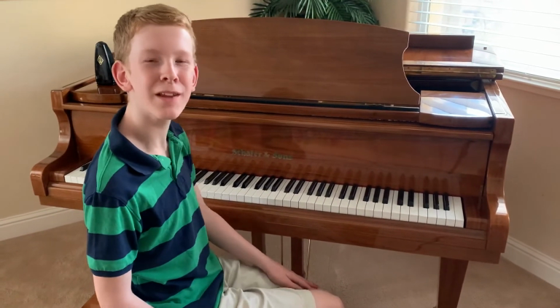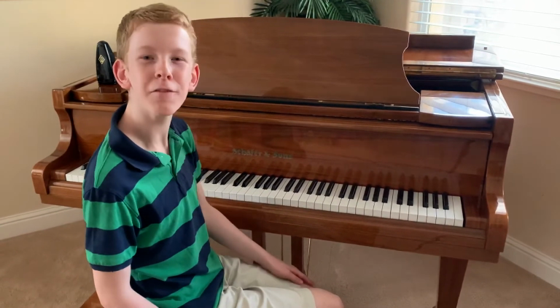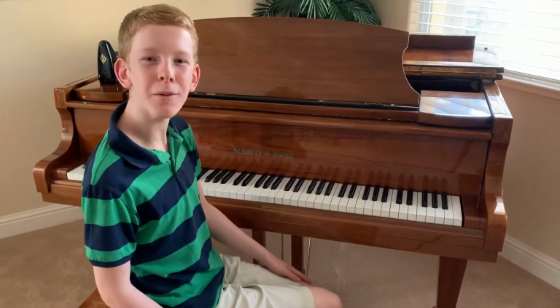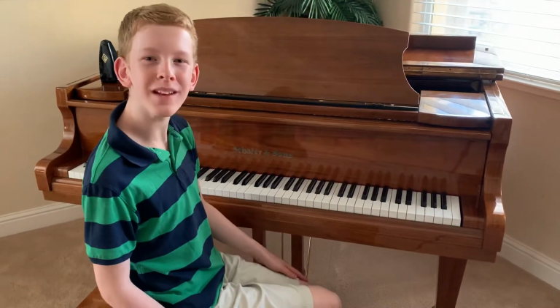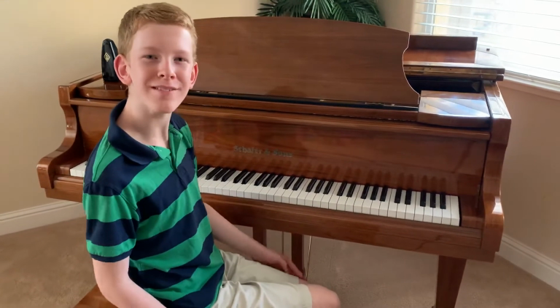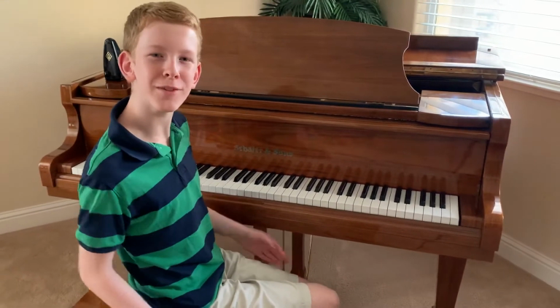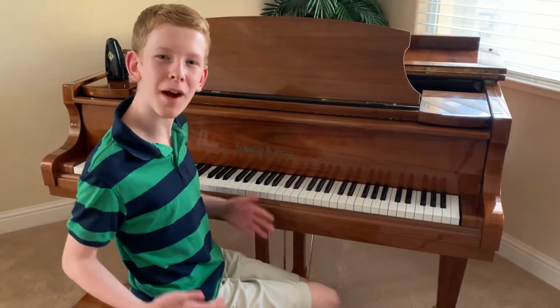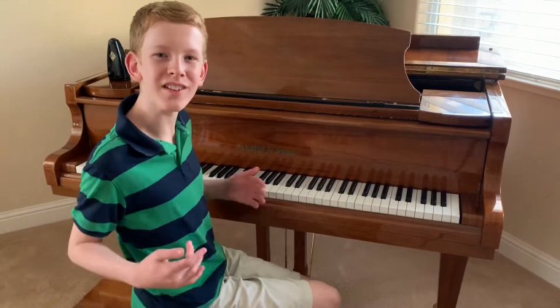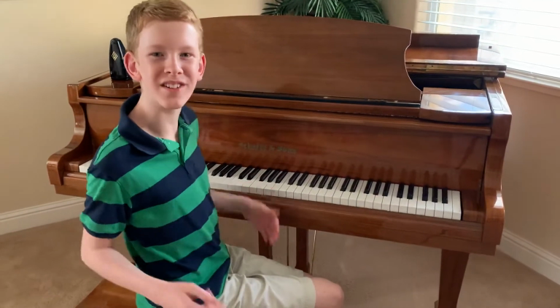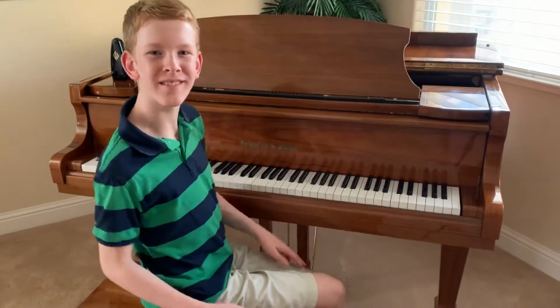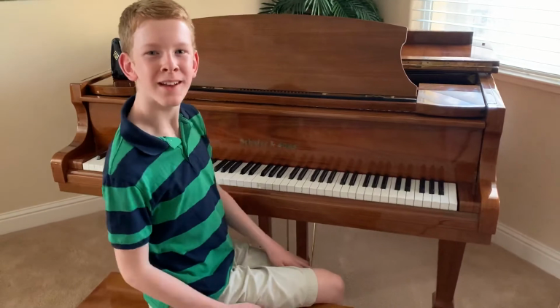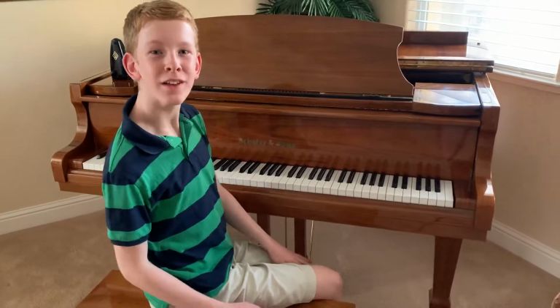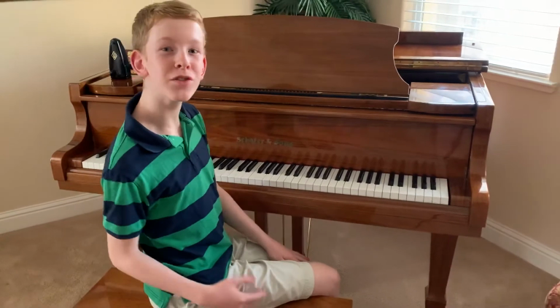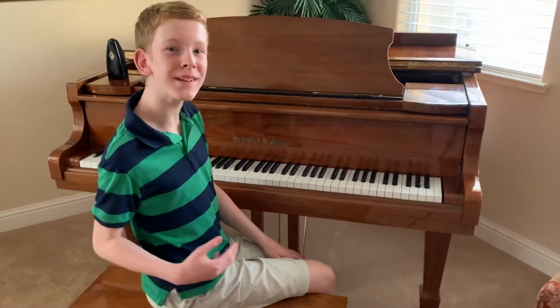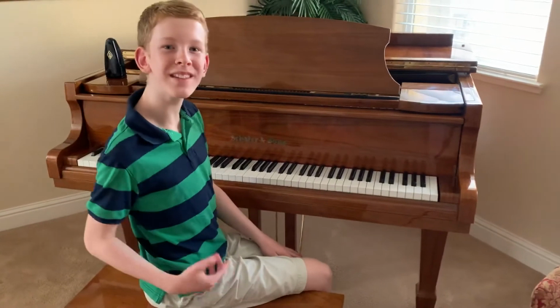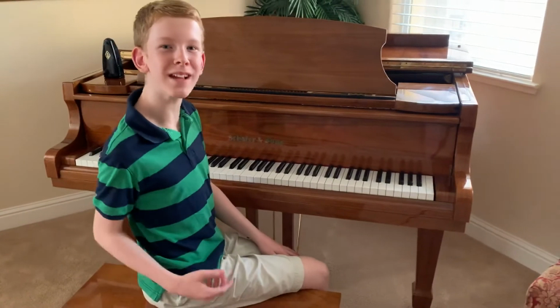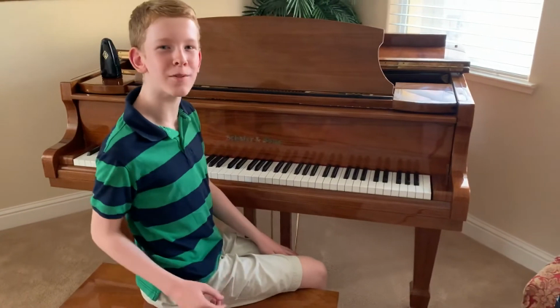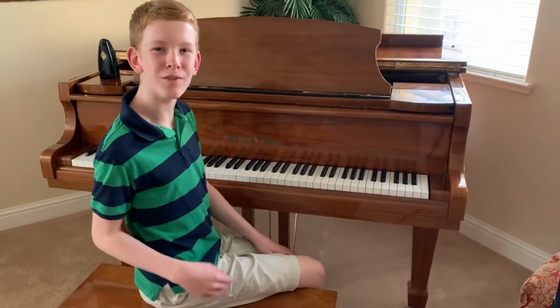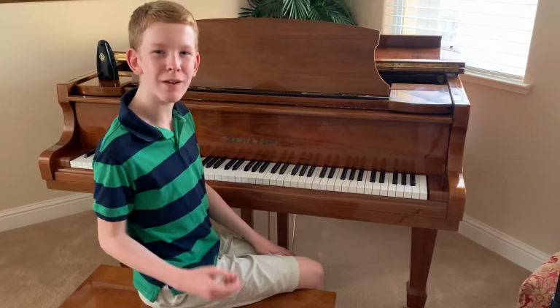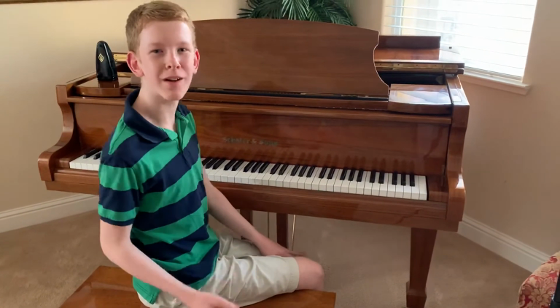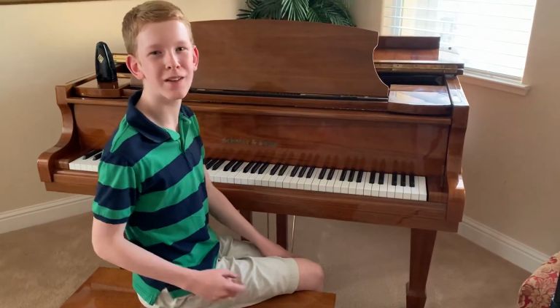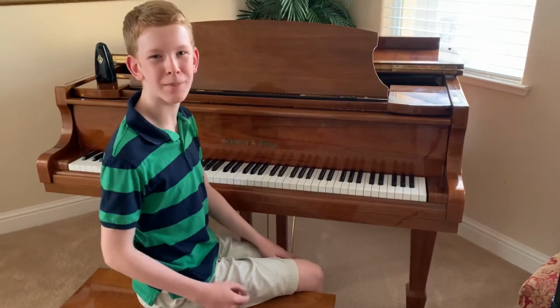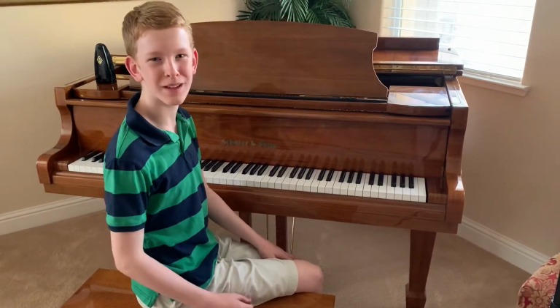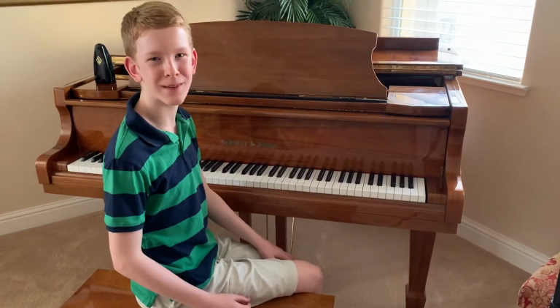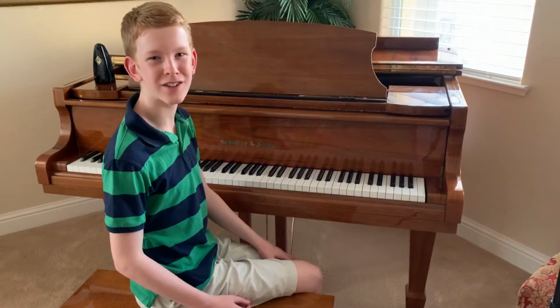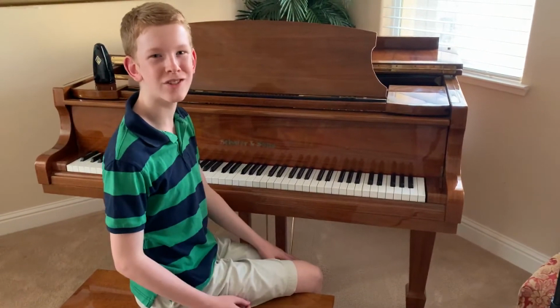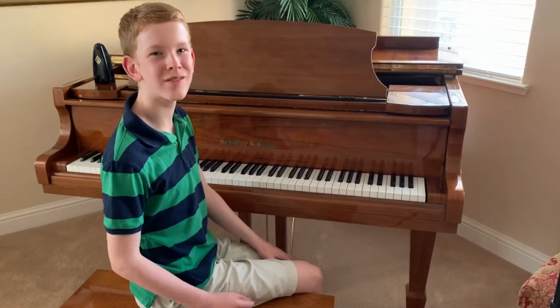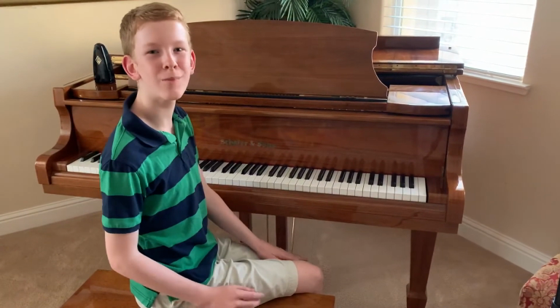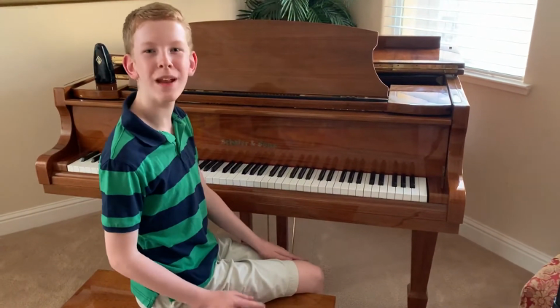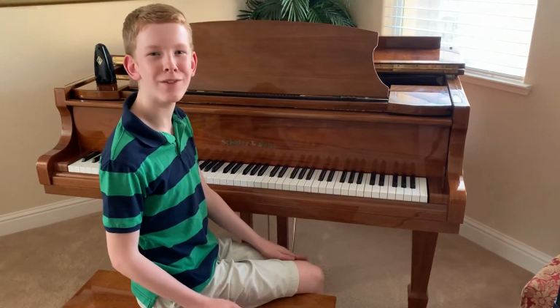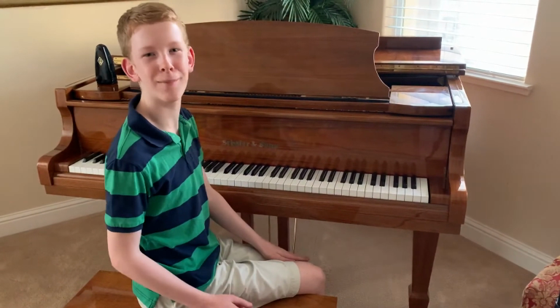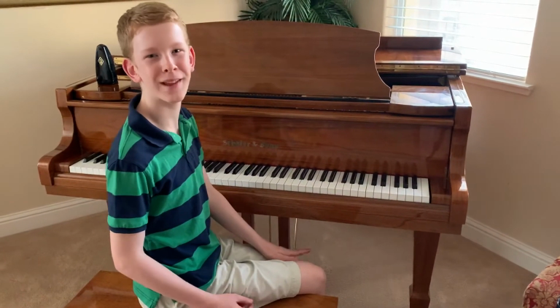For one, good posture. You should be sitting up straight while on the piano bench, whenever you're playing.